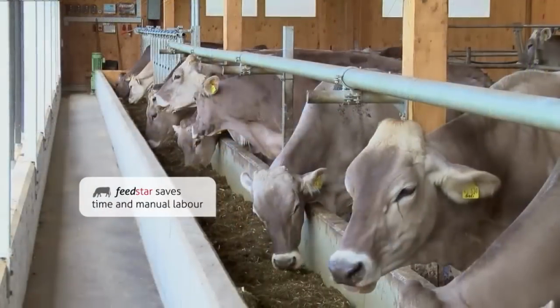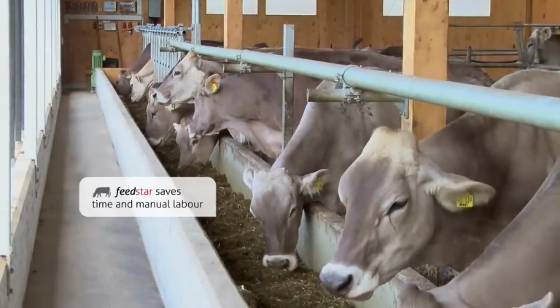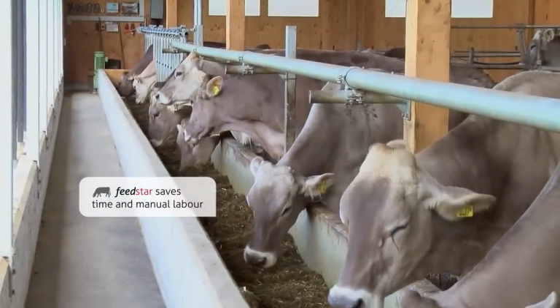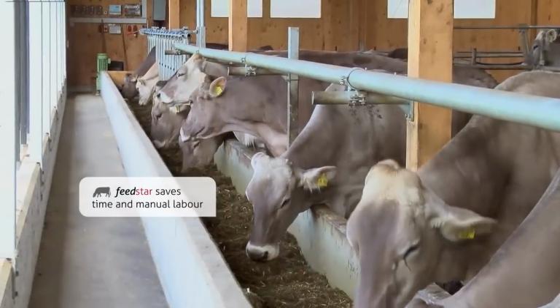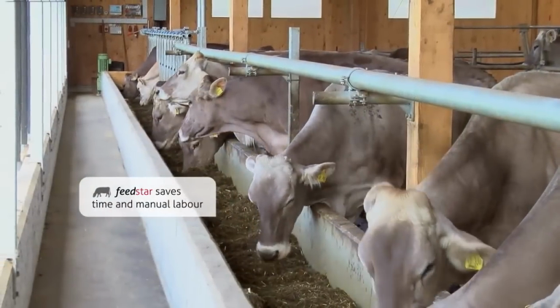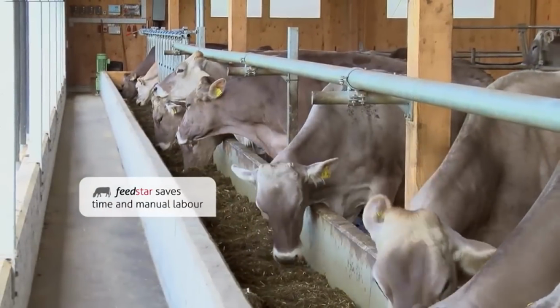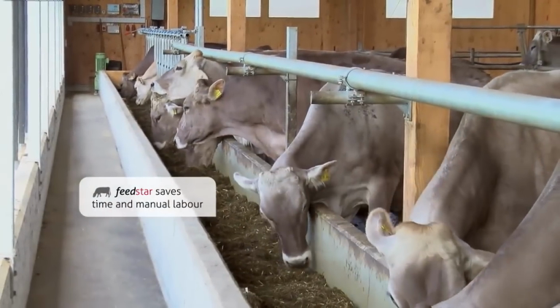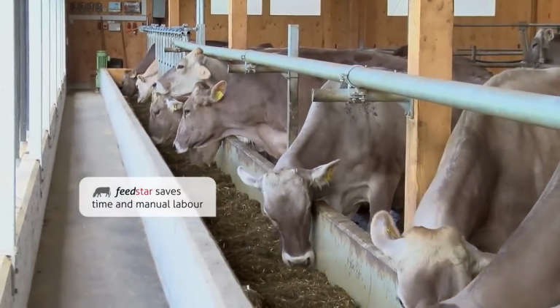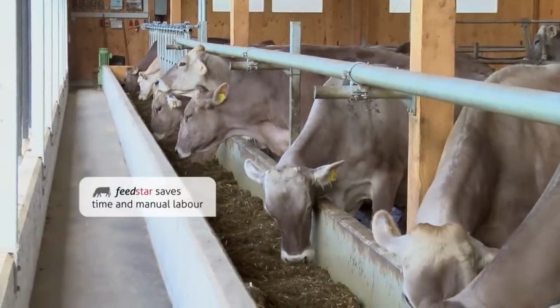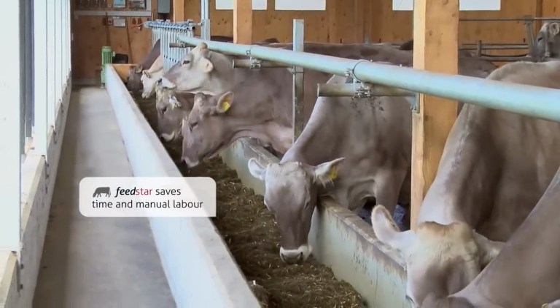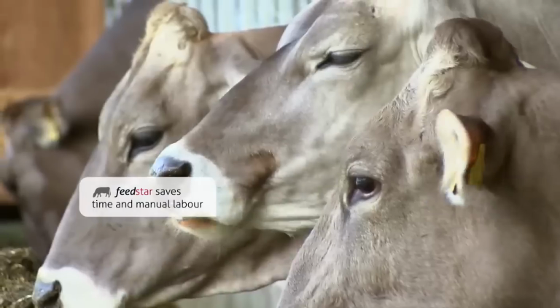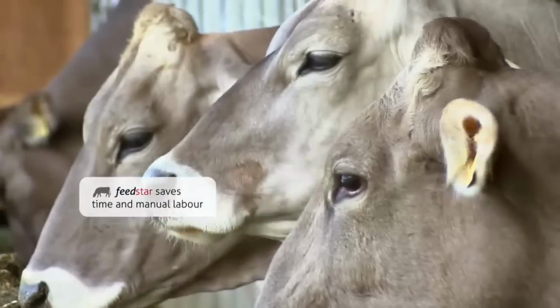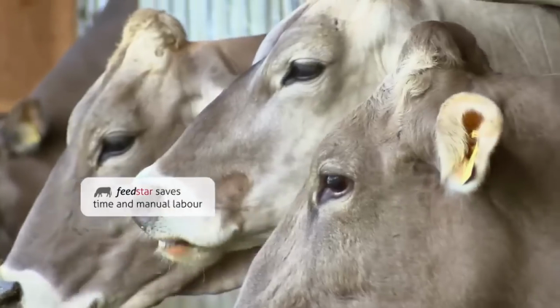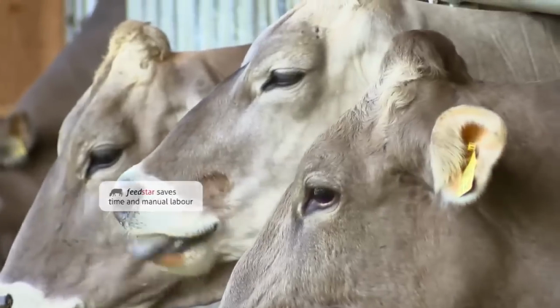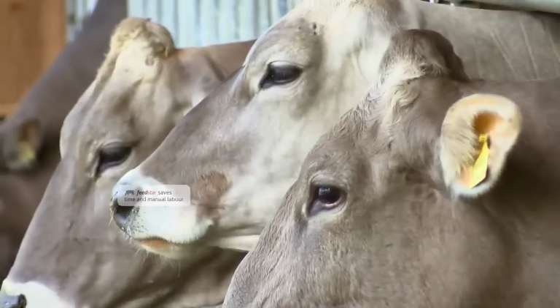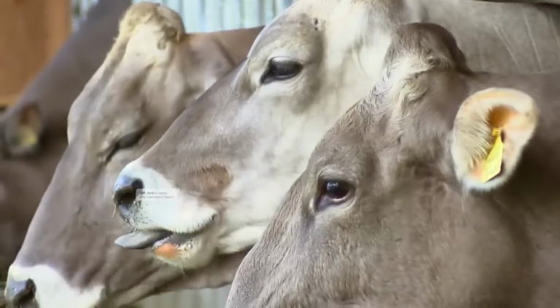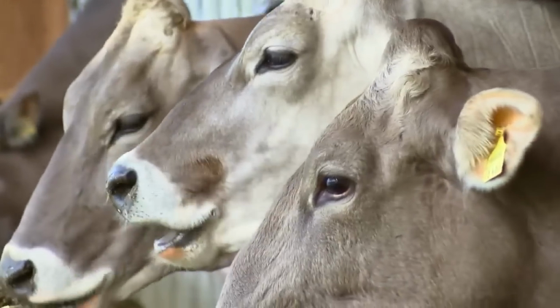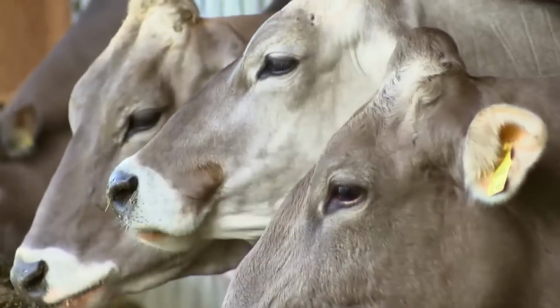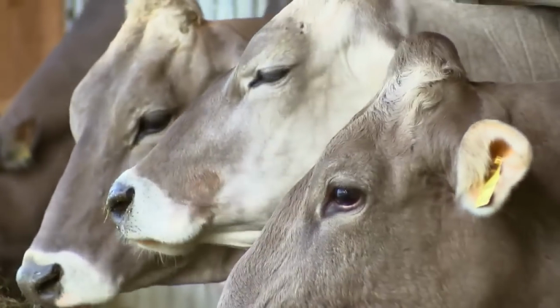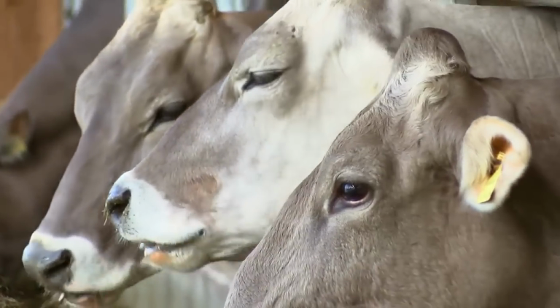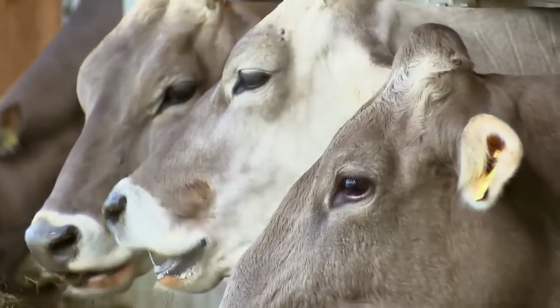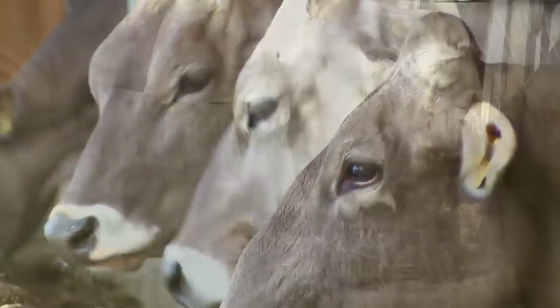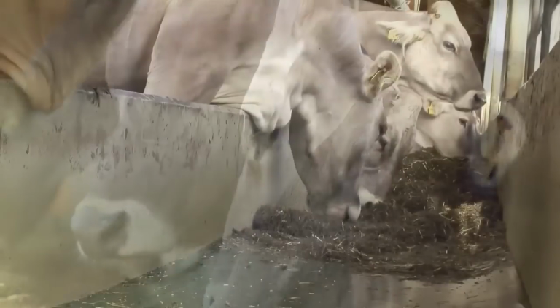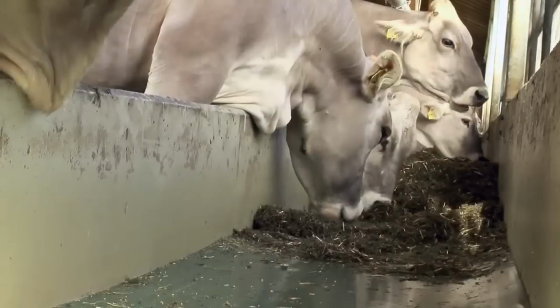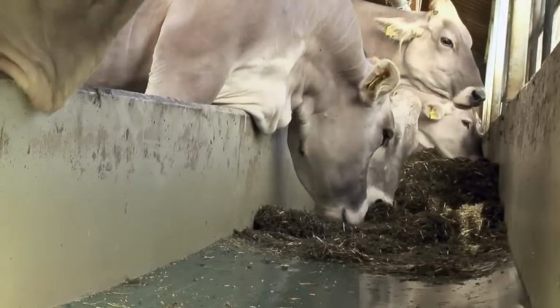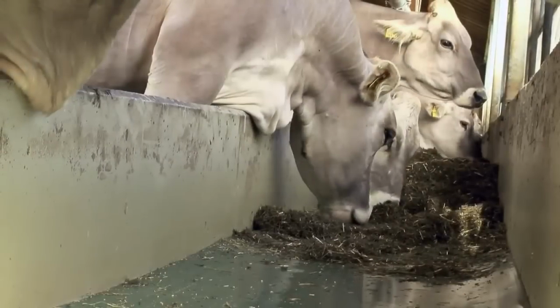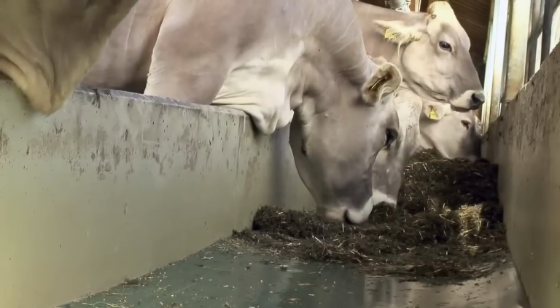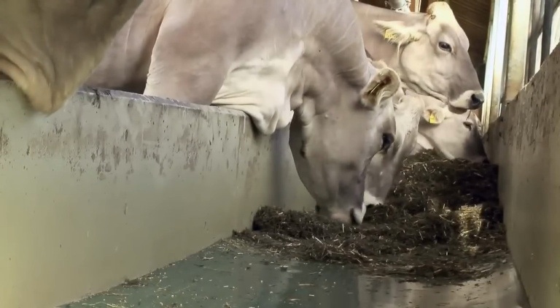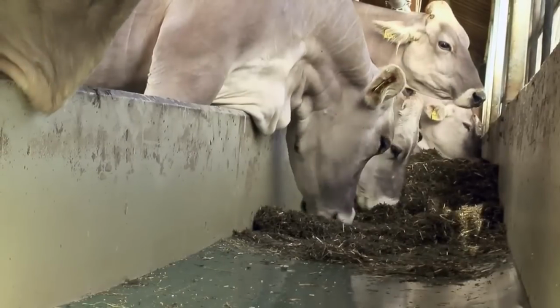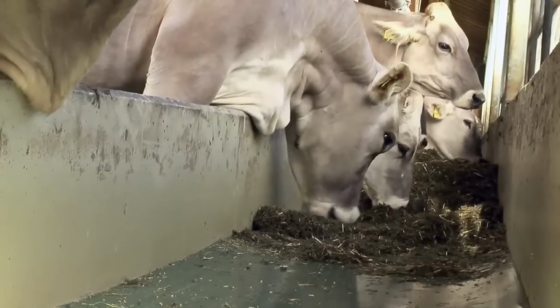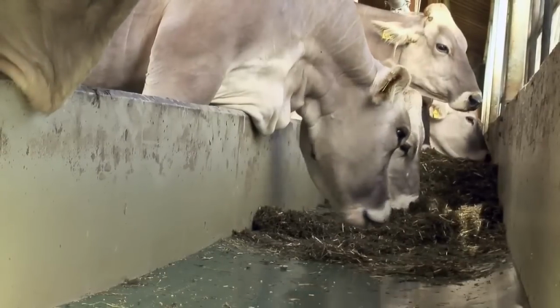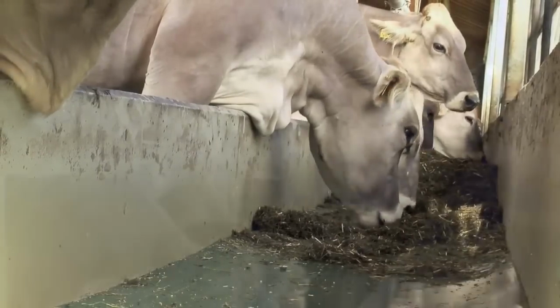Labor-intensive and time-consuming tasks, such as shoveling and sweeping, are no longer required.